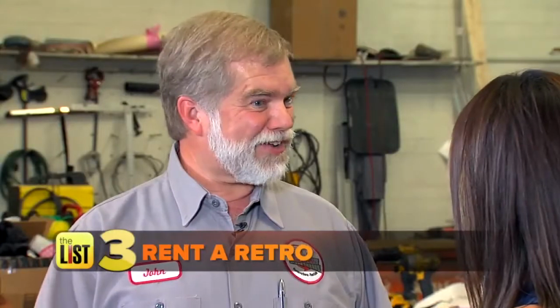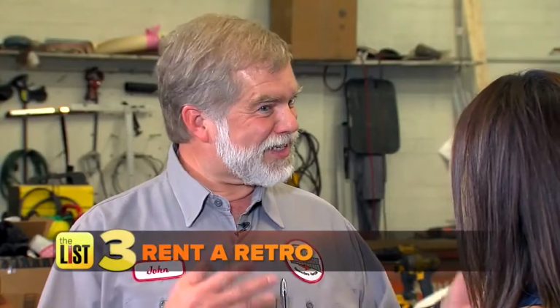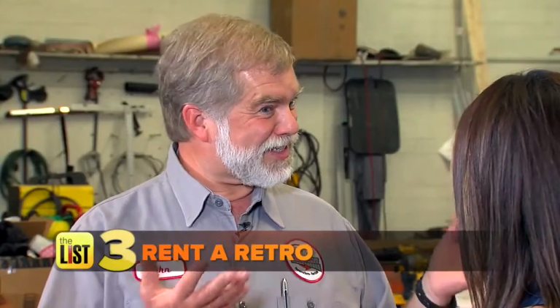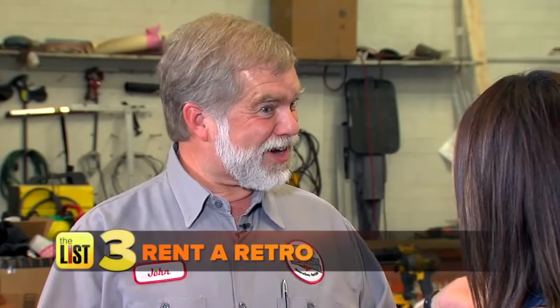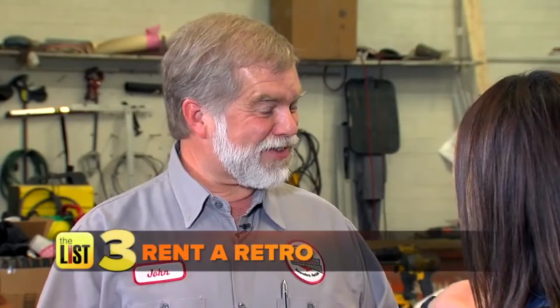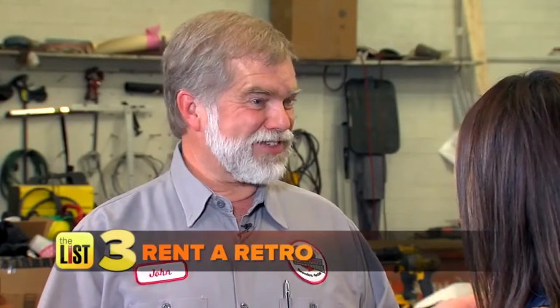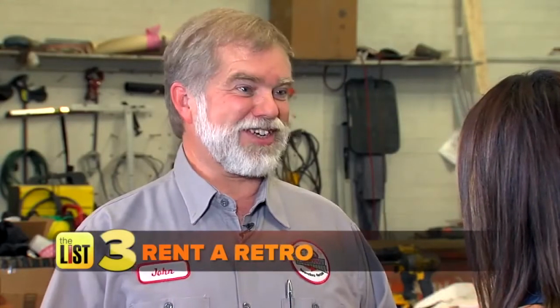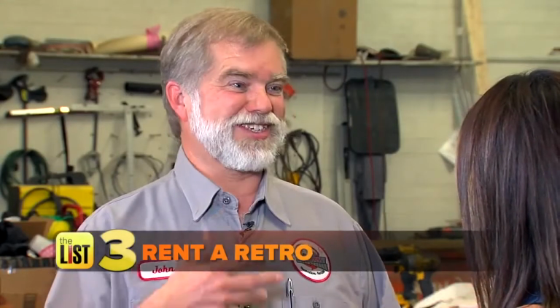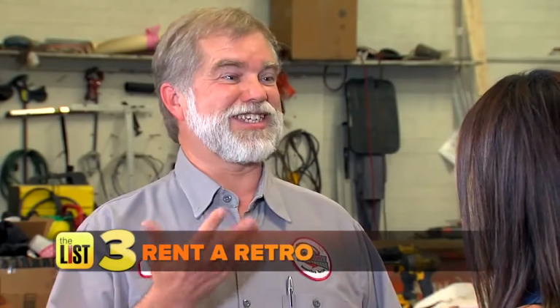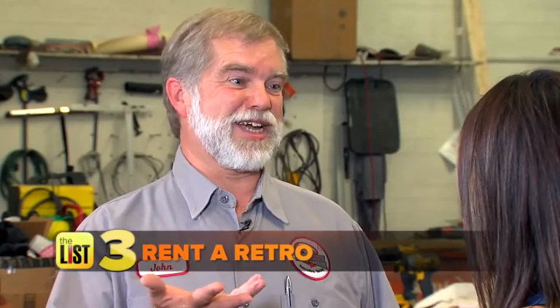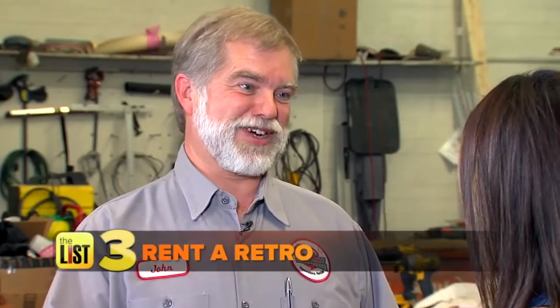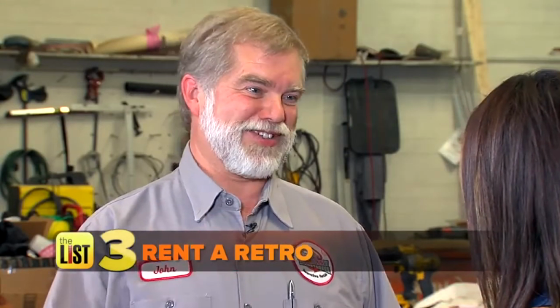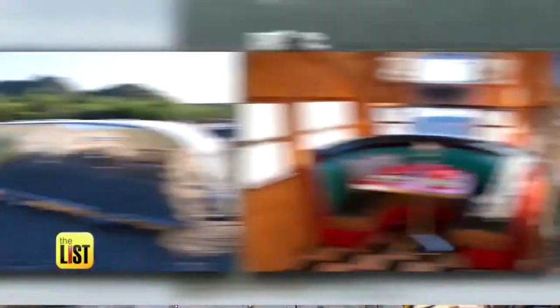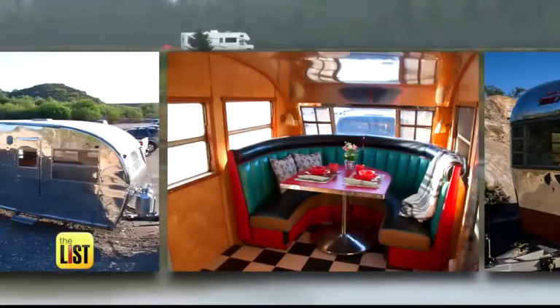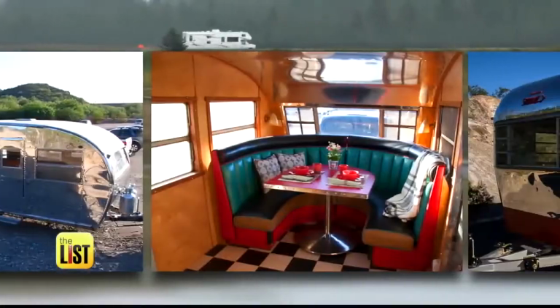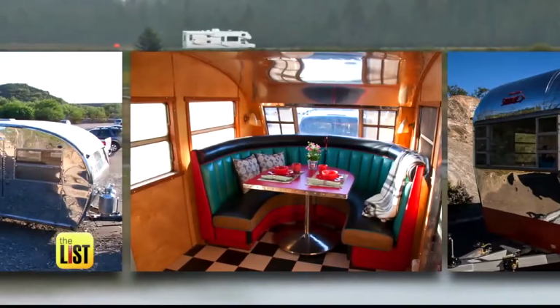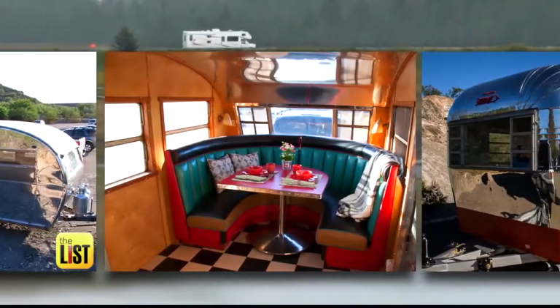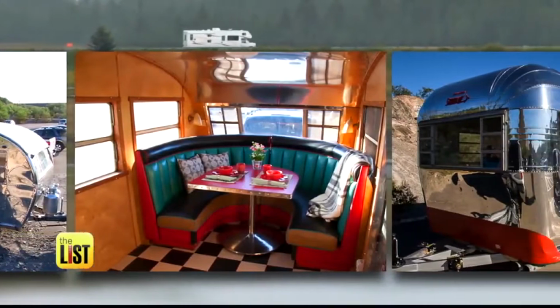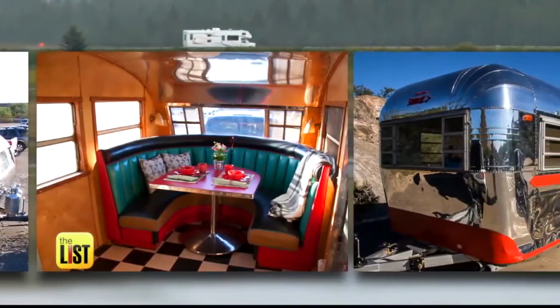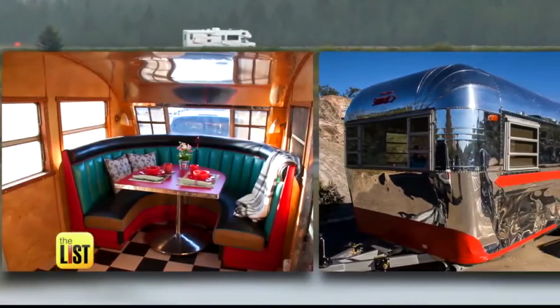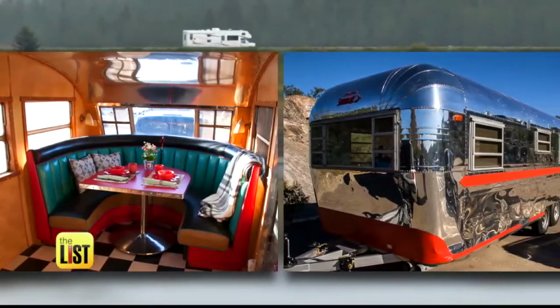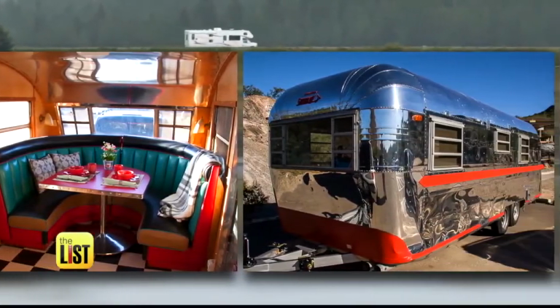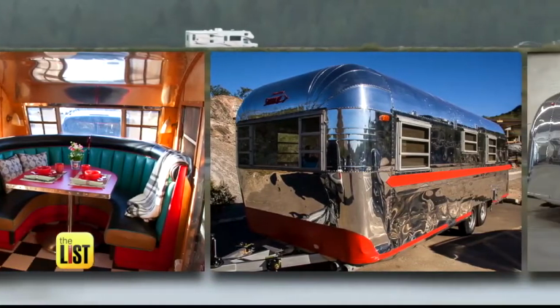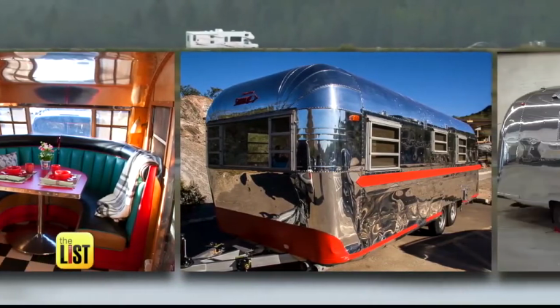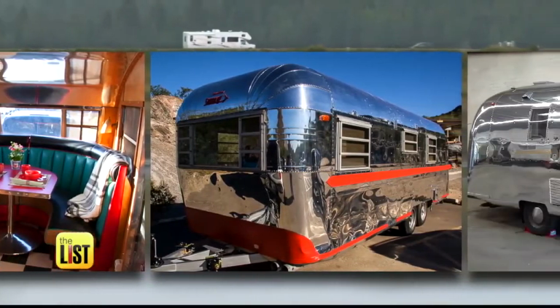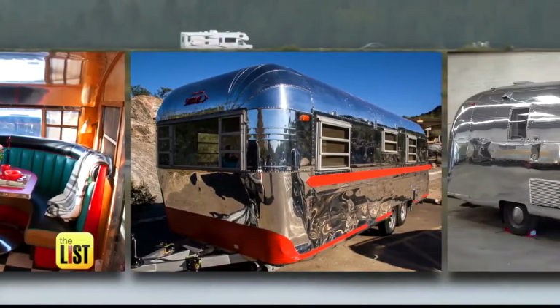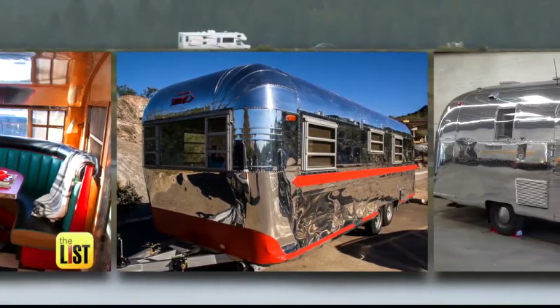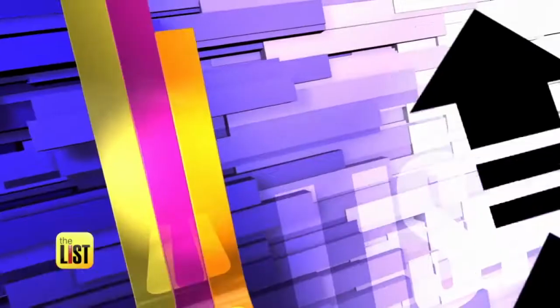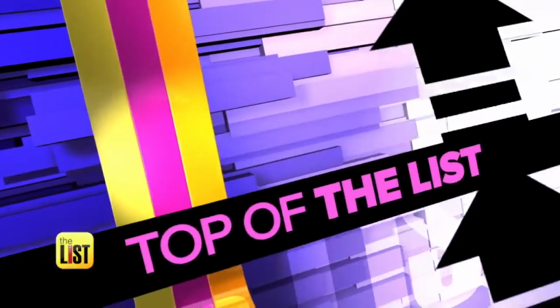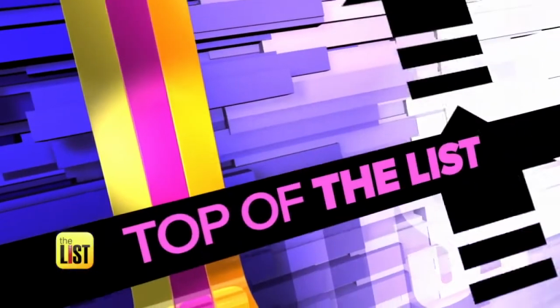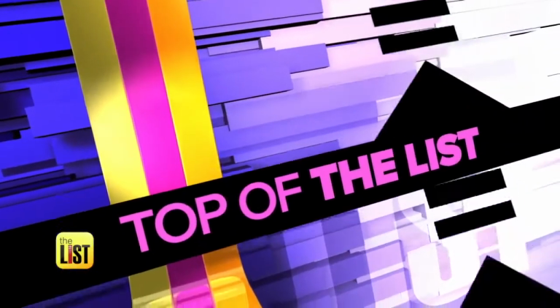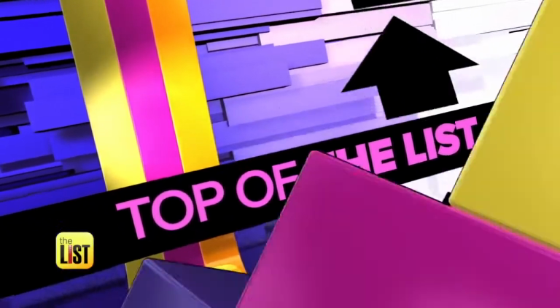Not only do you get to travel, you also get to time travel. Taking a trip down vintage RV lane, it's on top of the list.